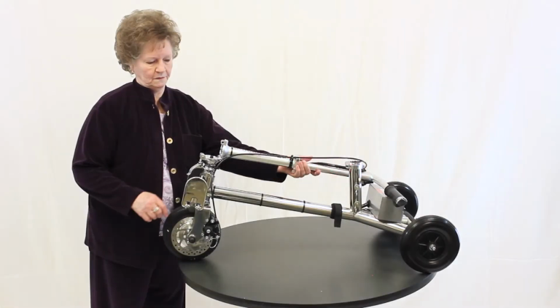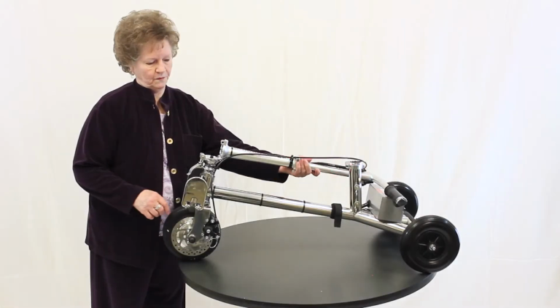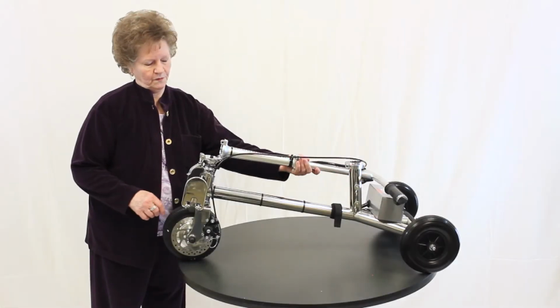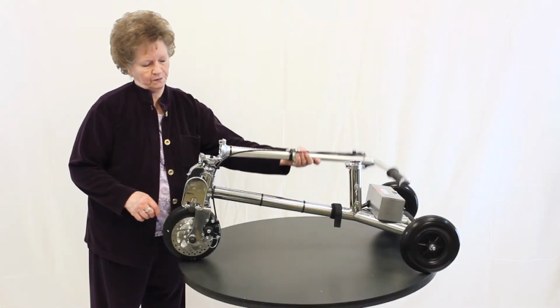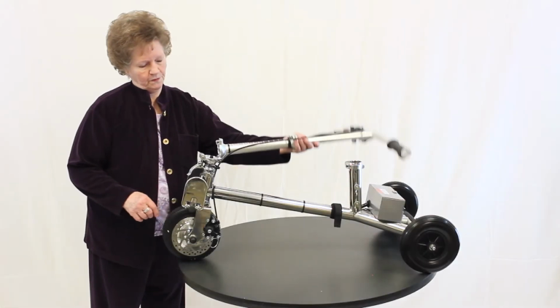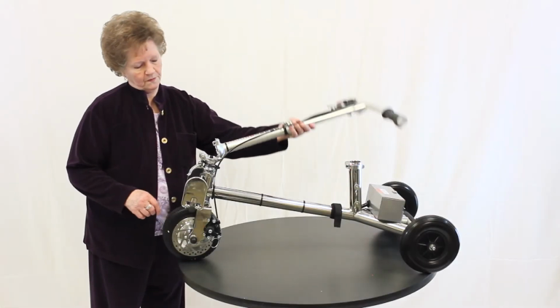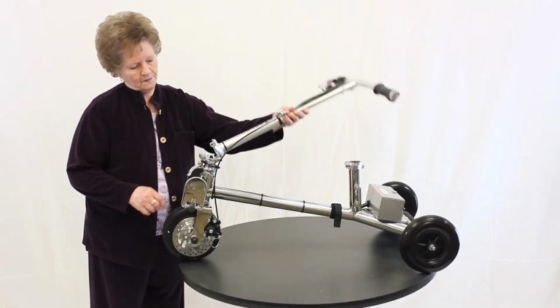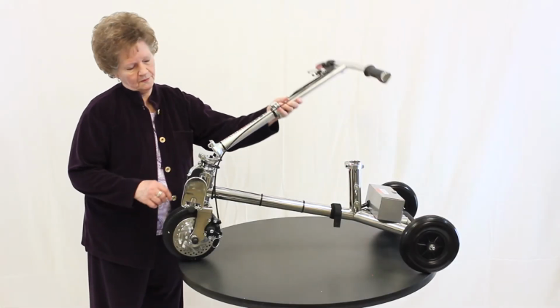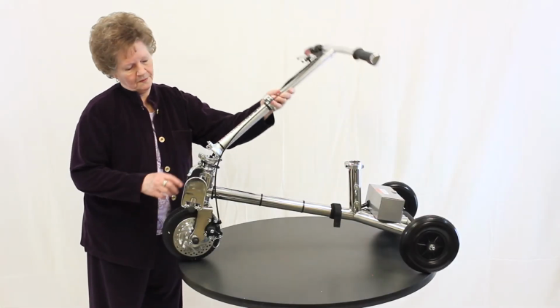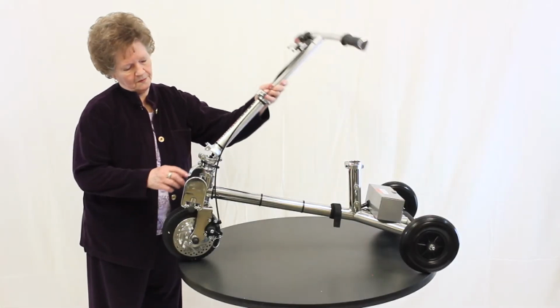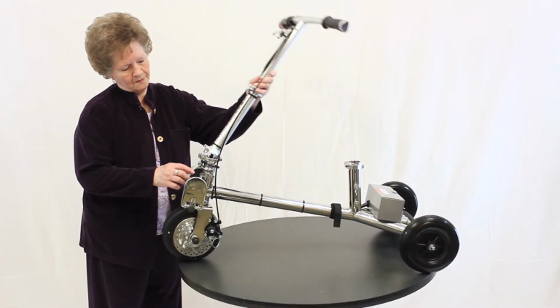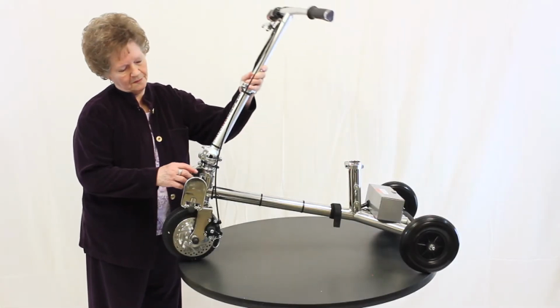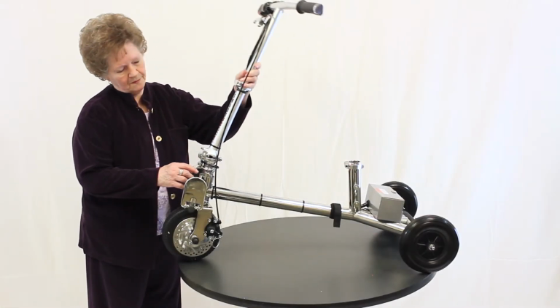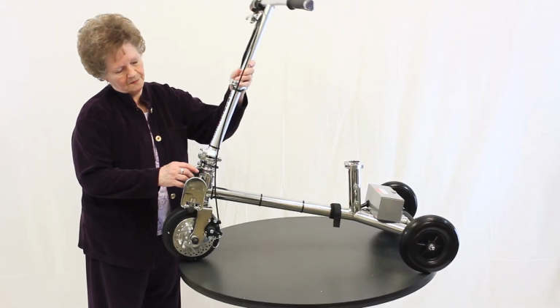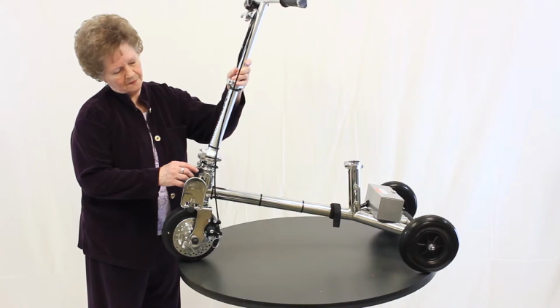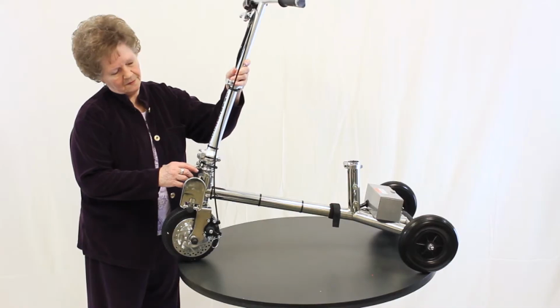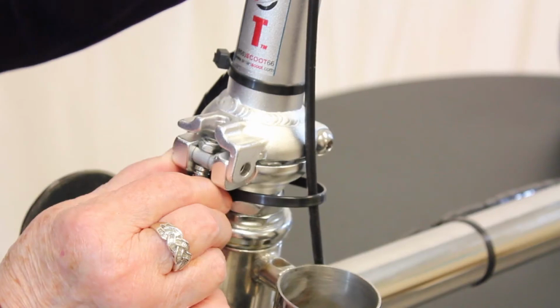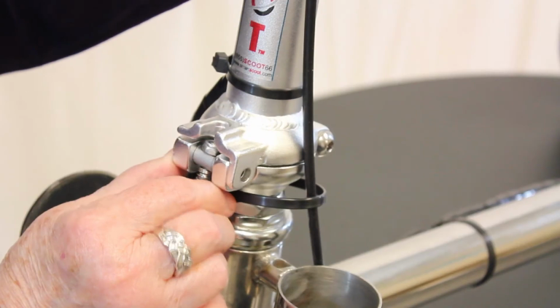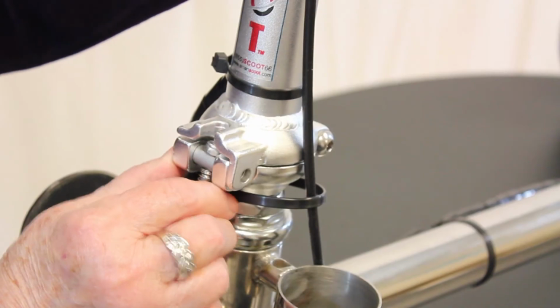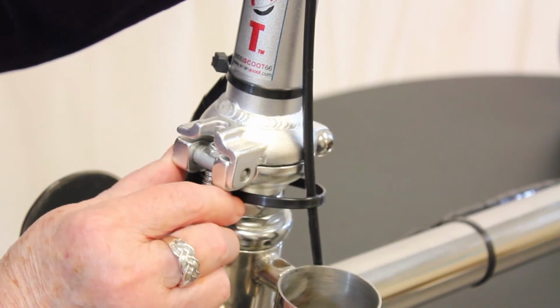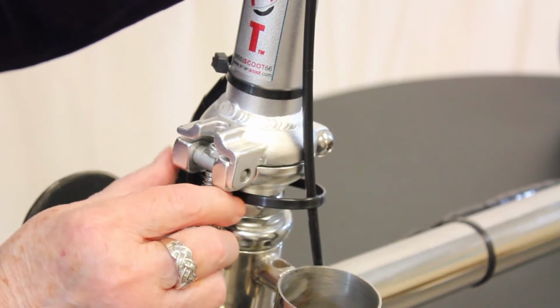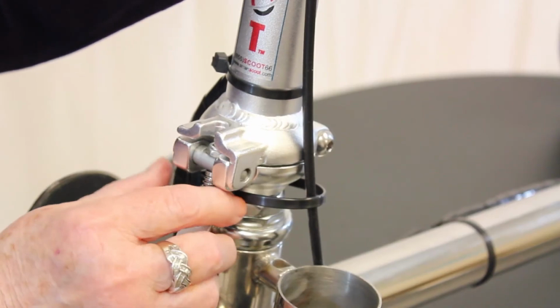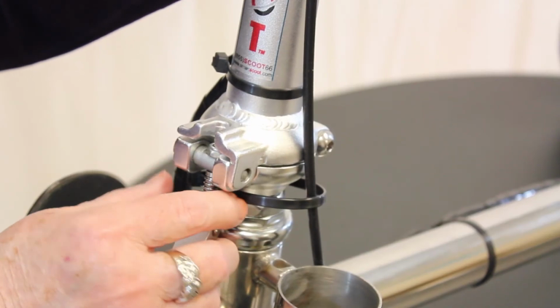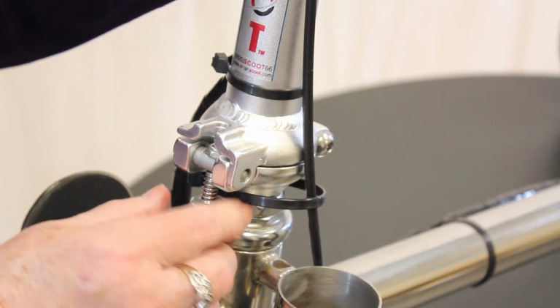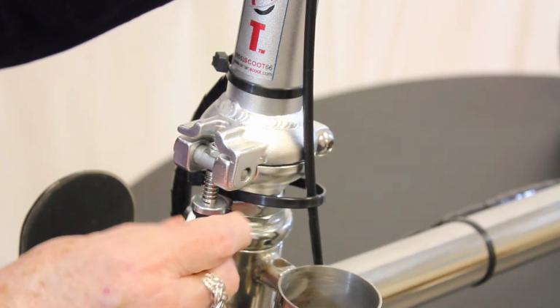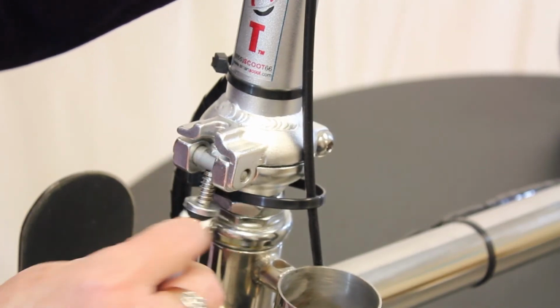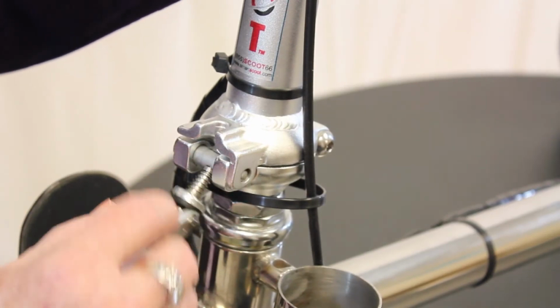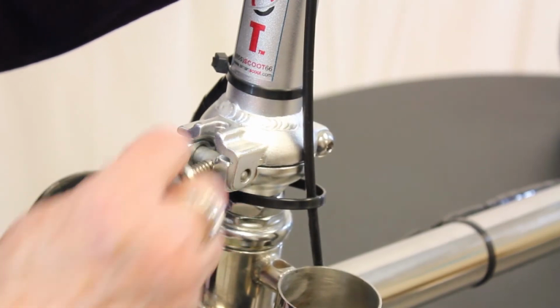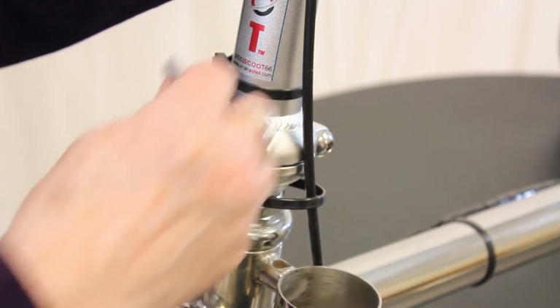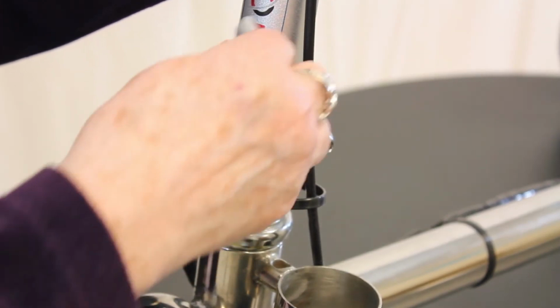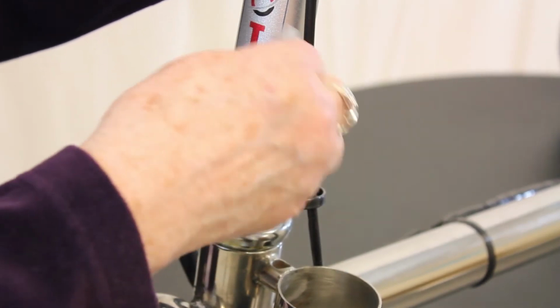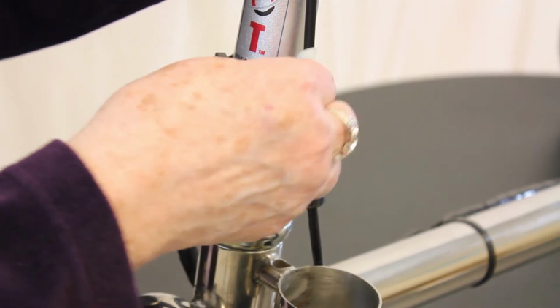To assemble the steering column, lift up the steering column and secure it with the pivoting clasp.